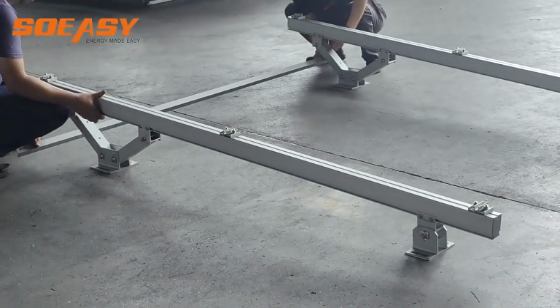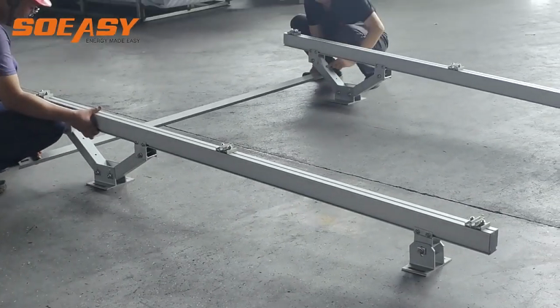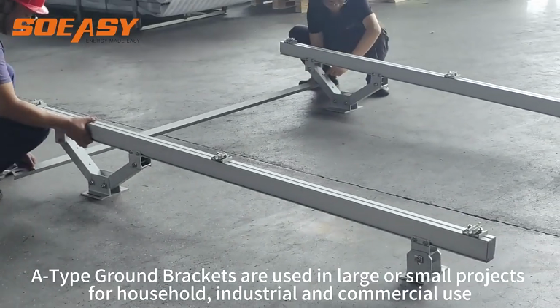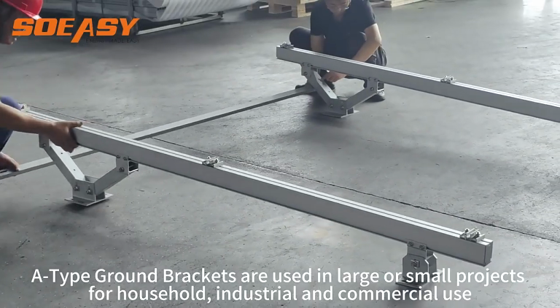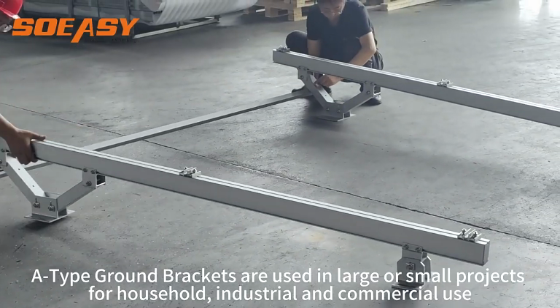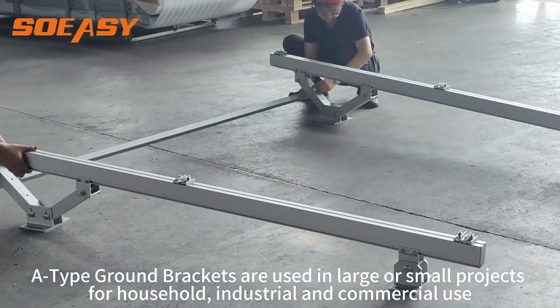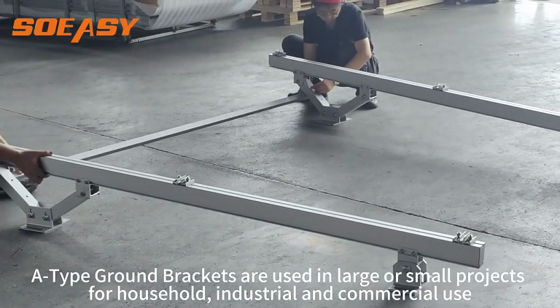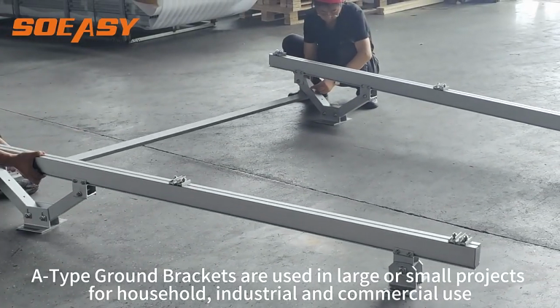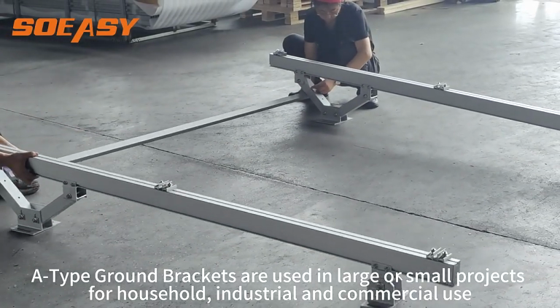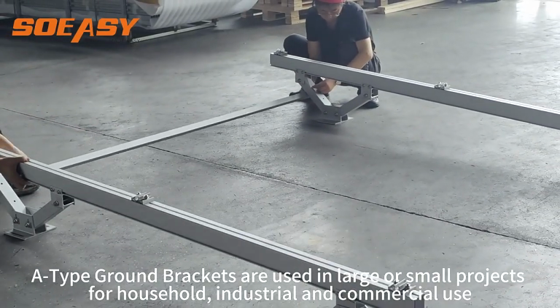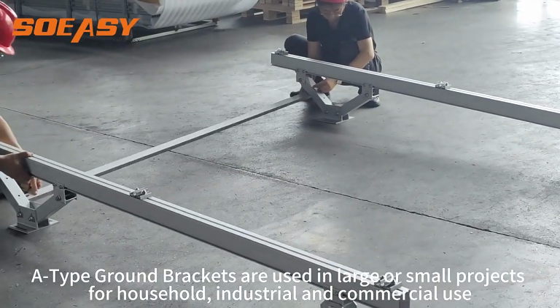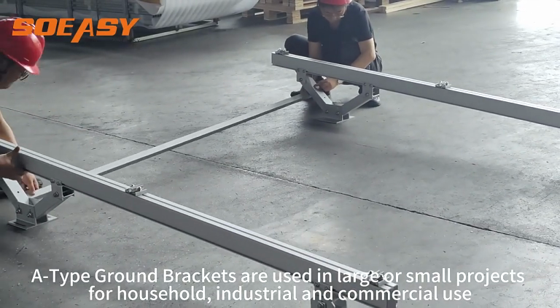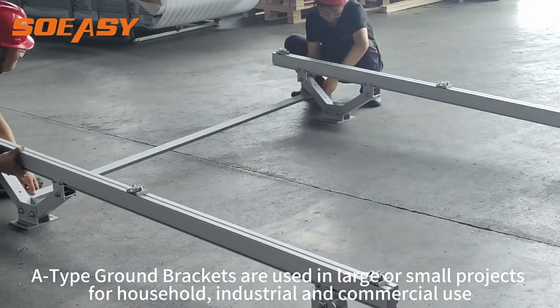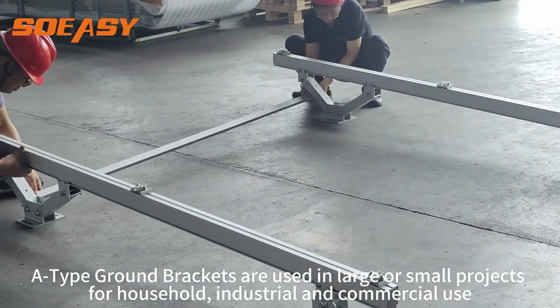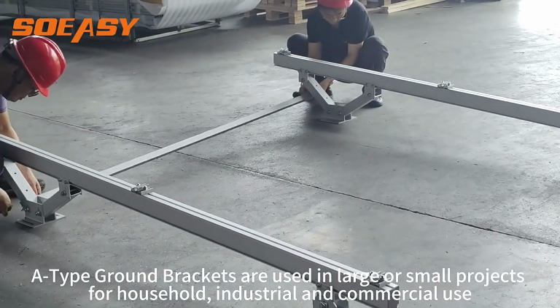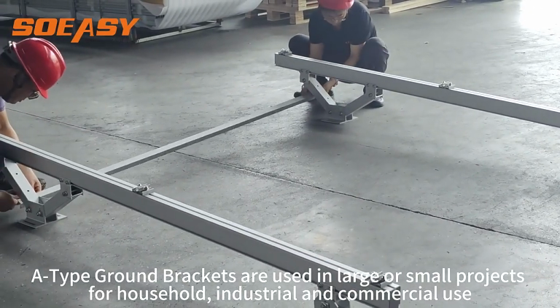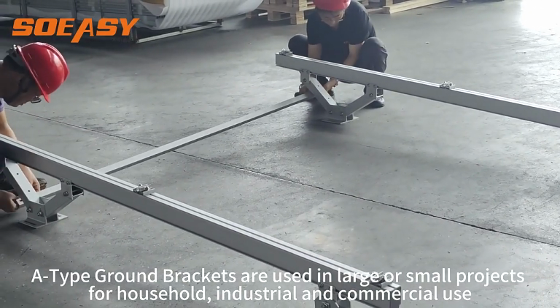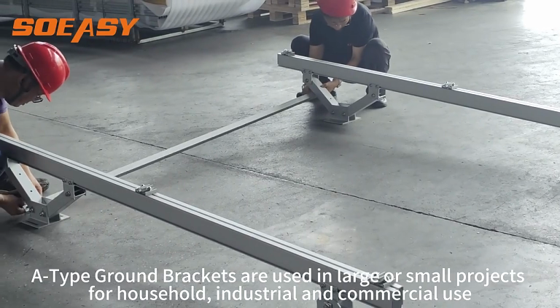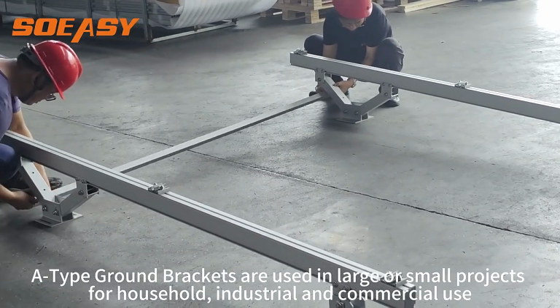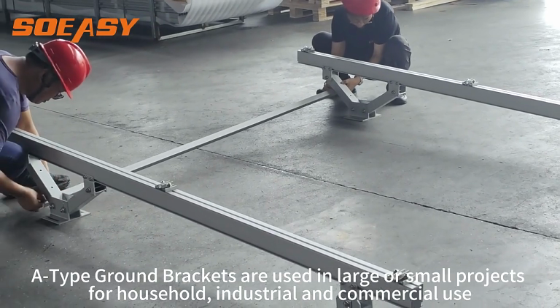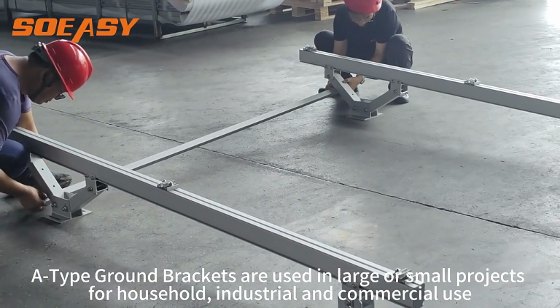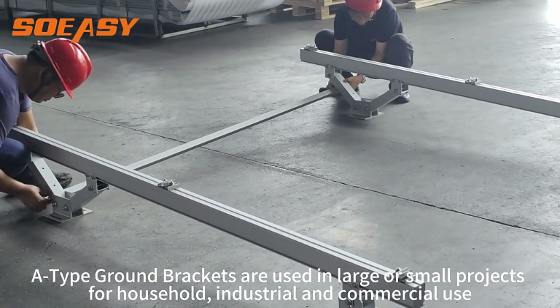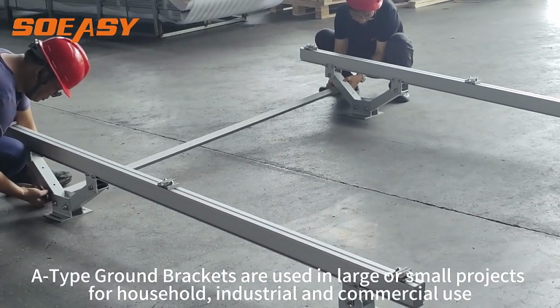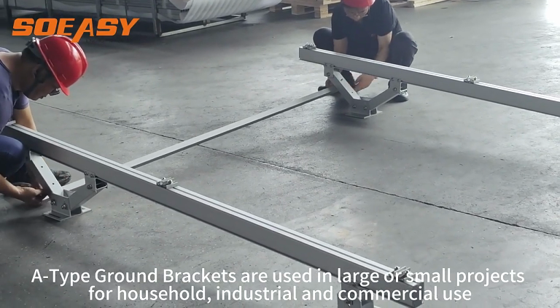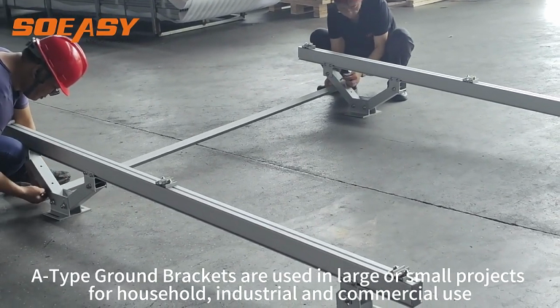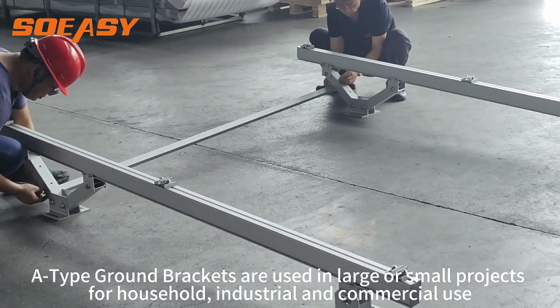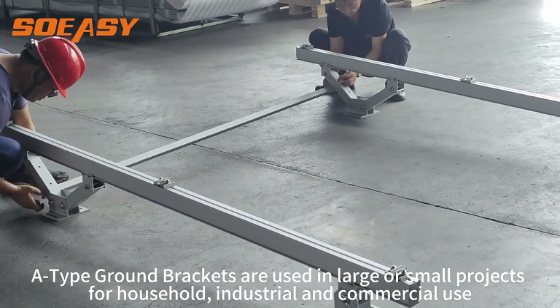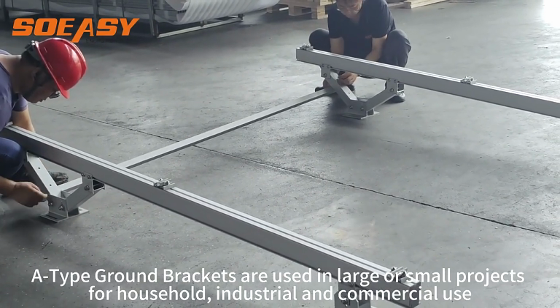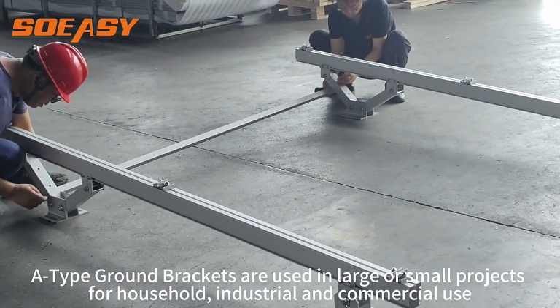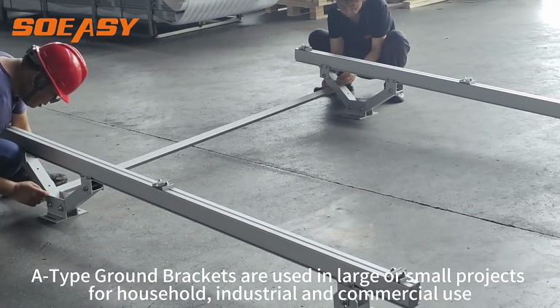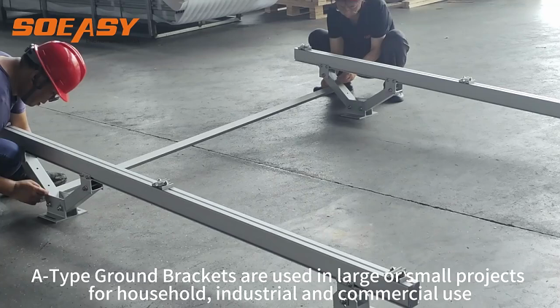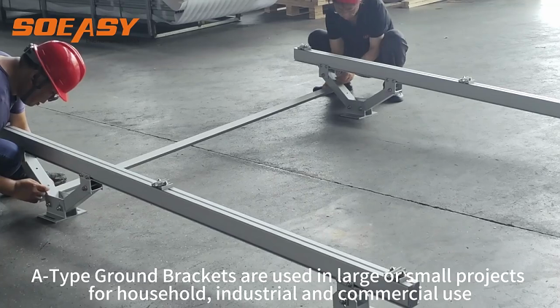The tap ground brackets are used in large or small projects for household, industrial, and commercial use.